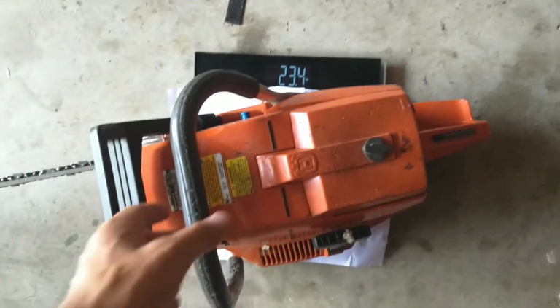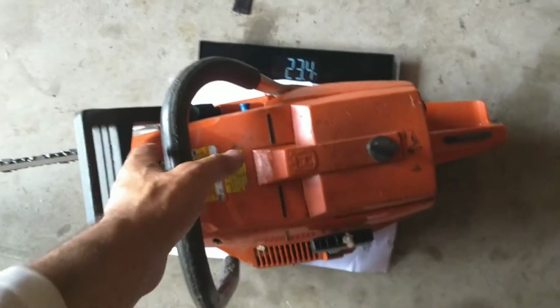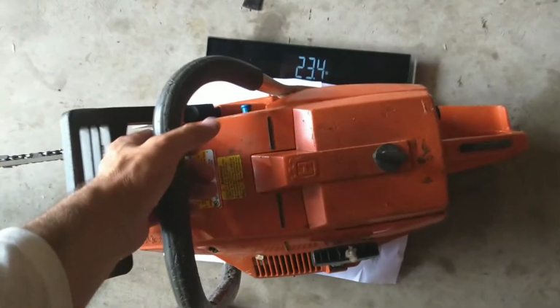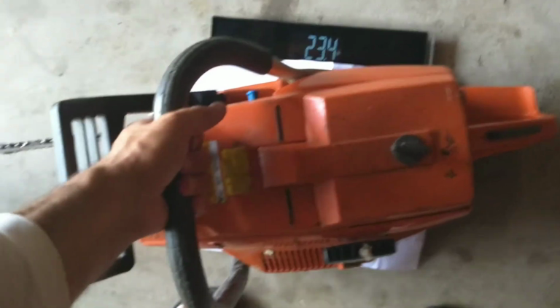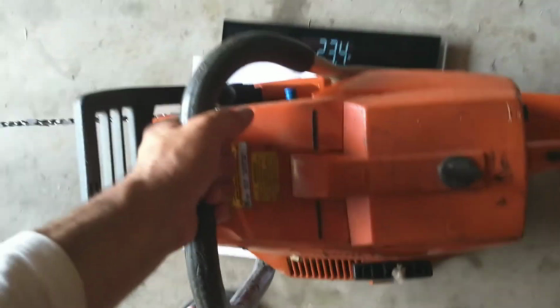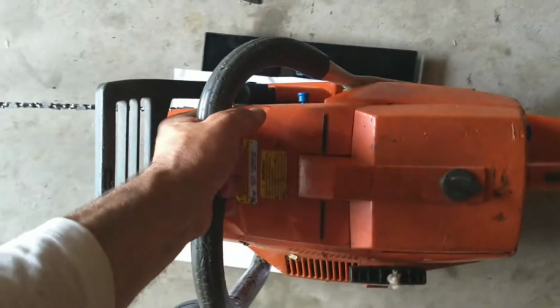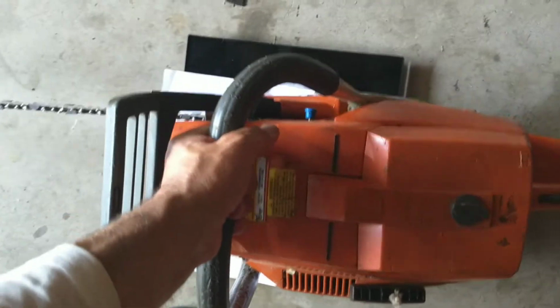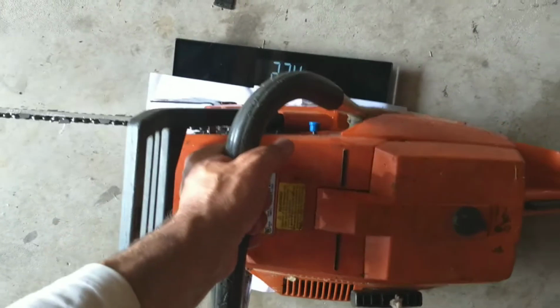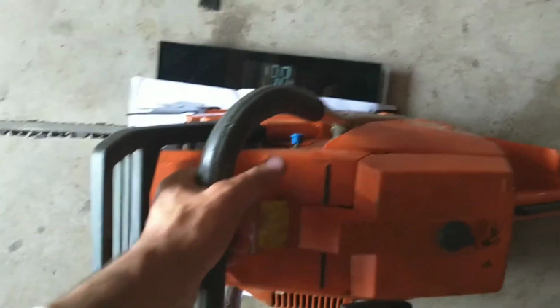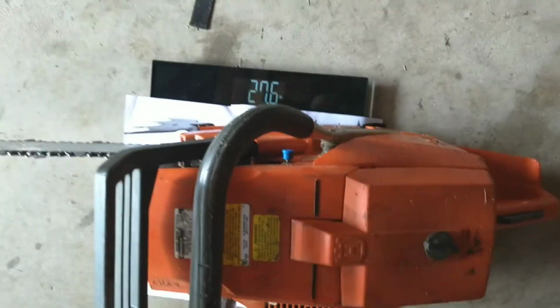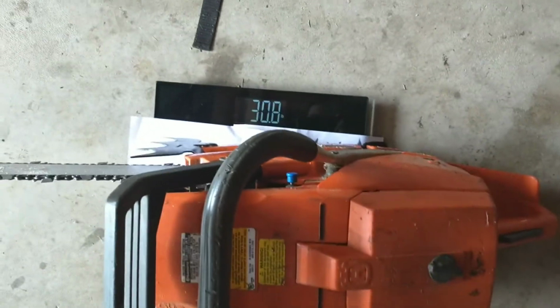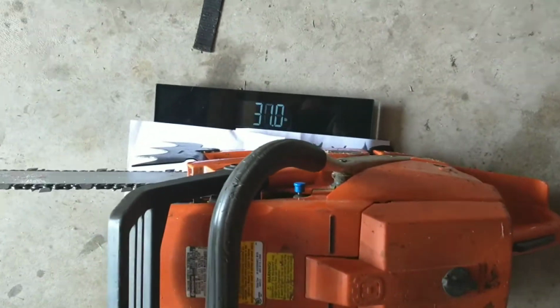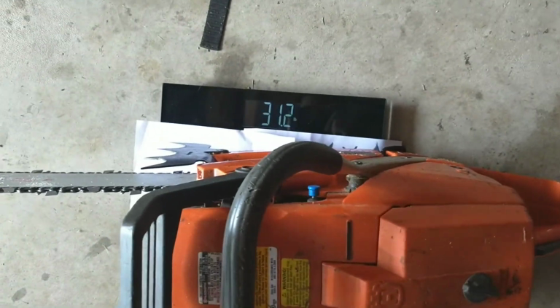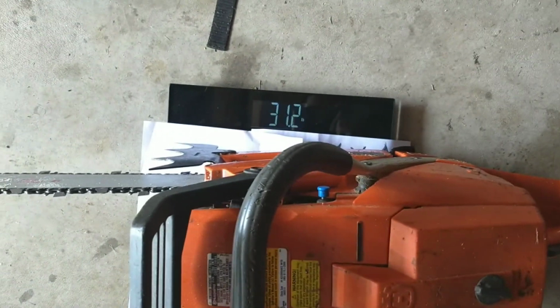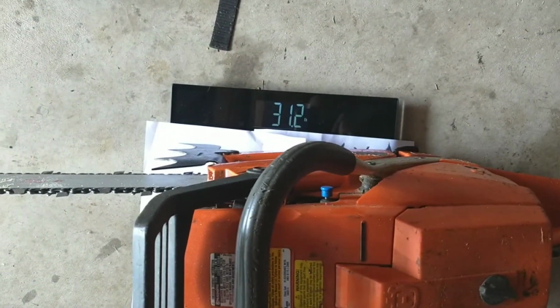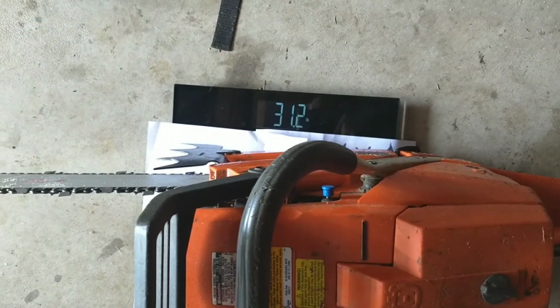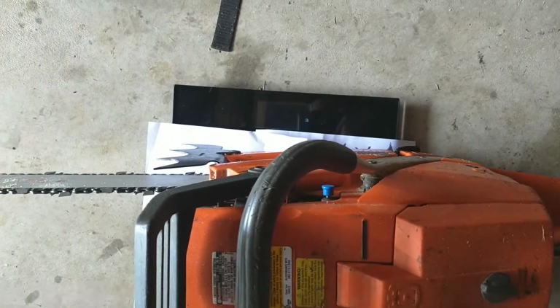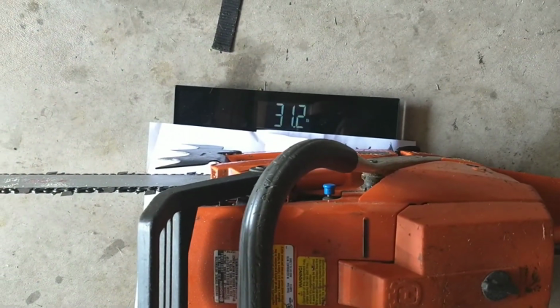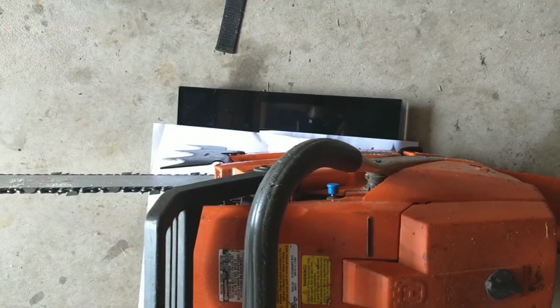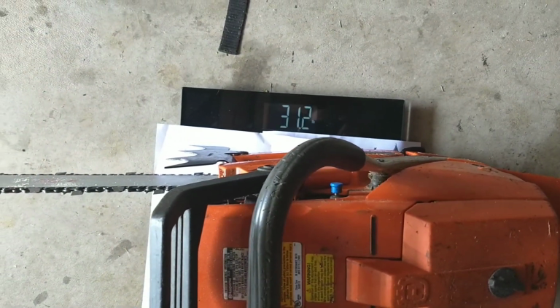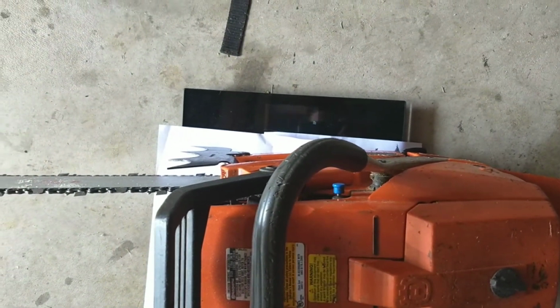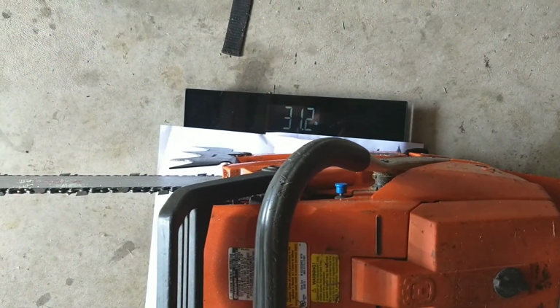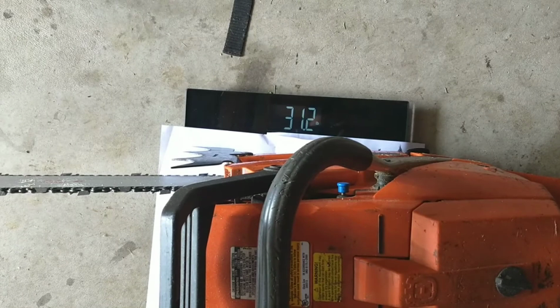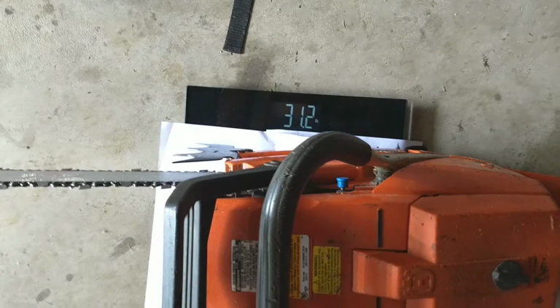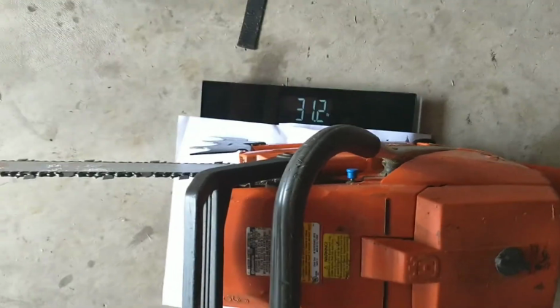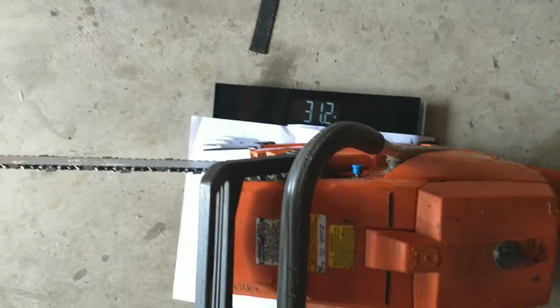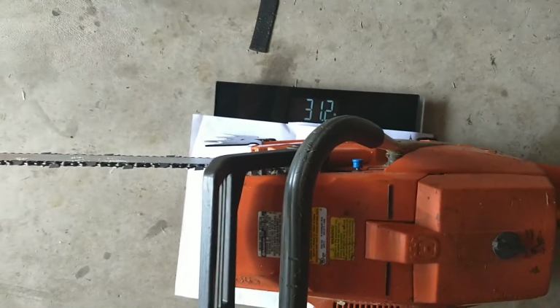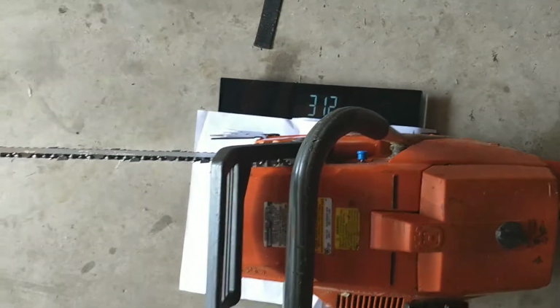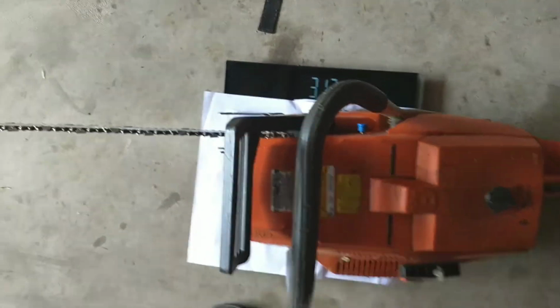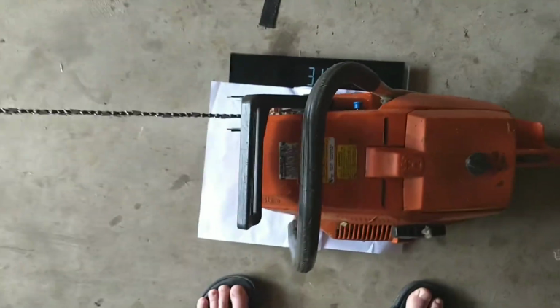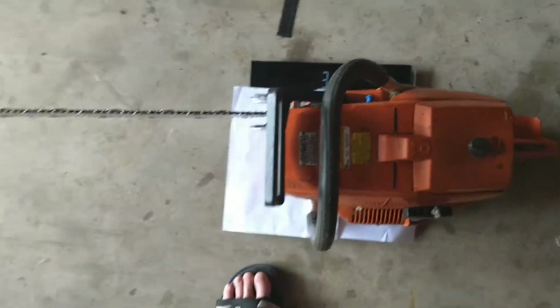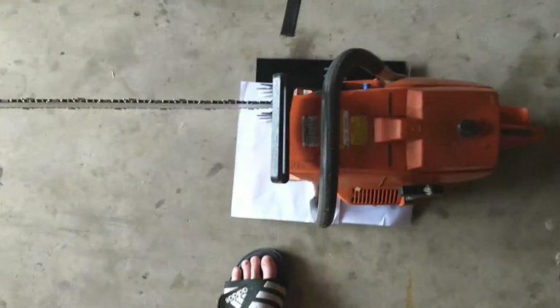That ain't right. 31.2. You didn't have it centered. That's pretty heavy, isn't it?